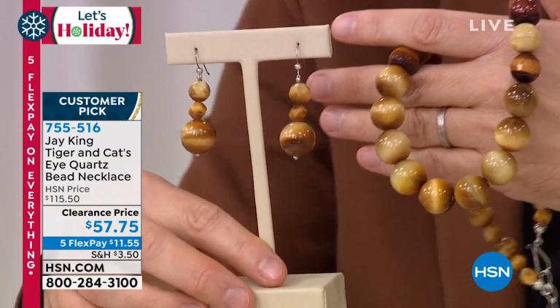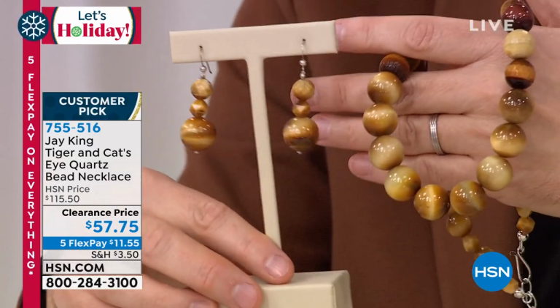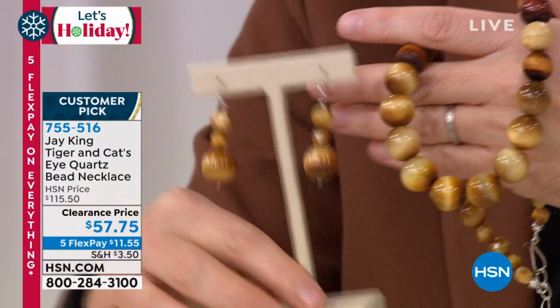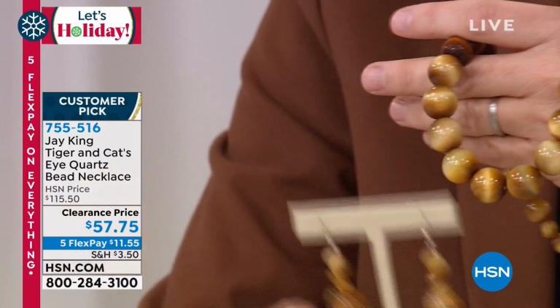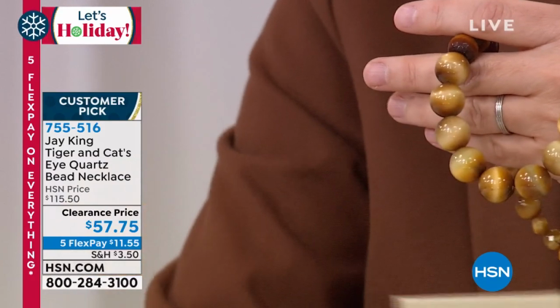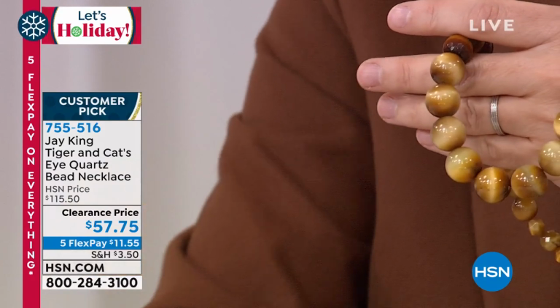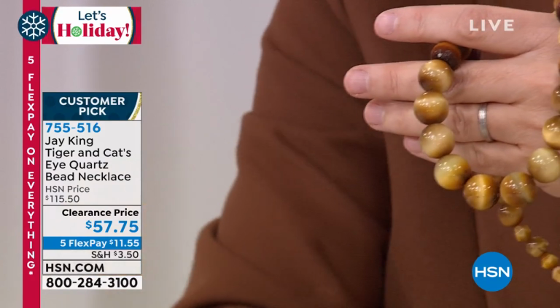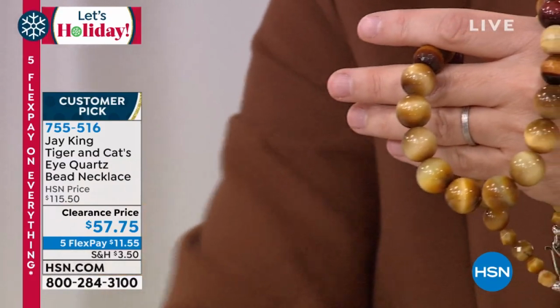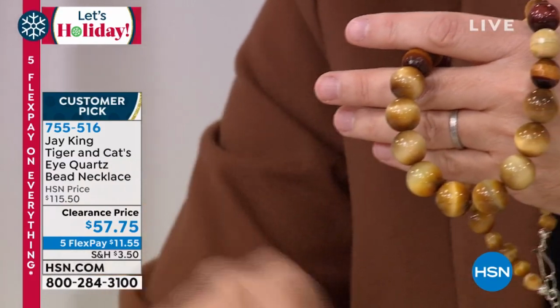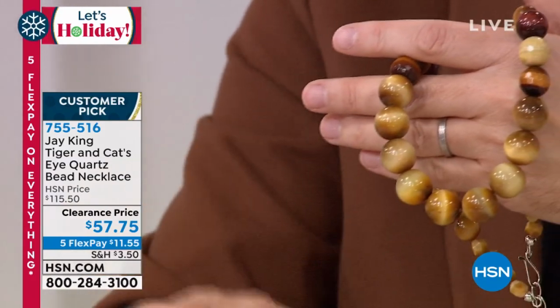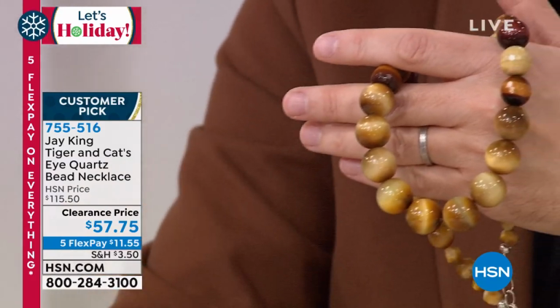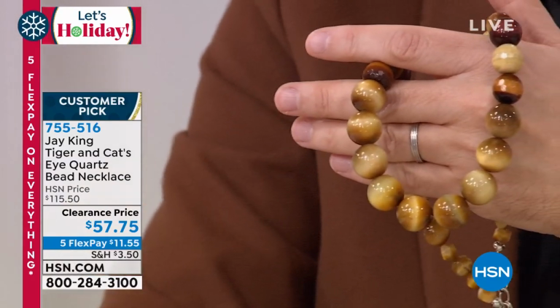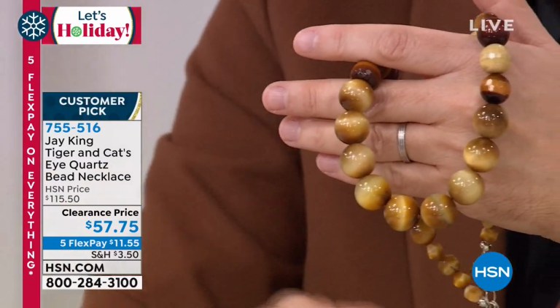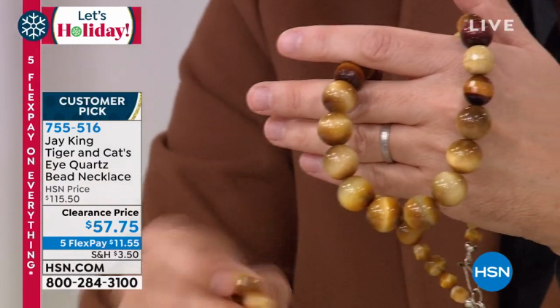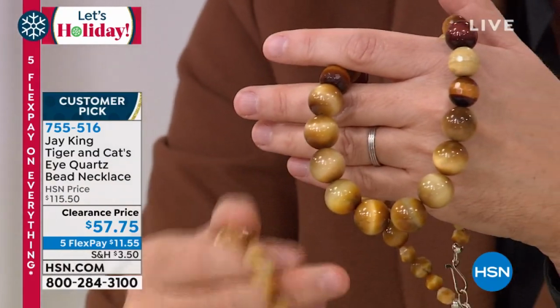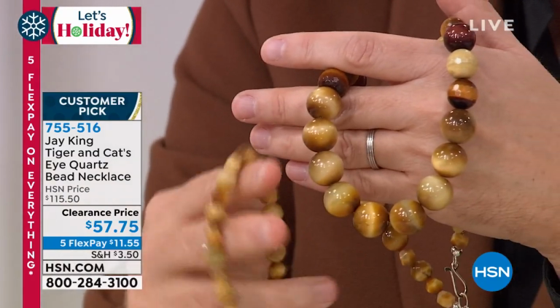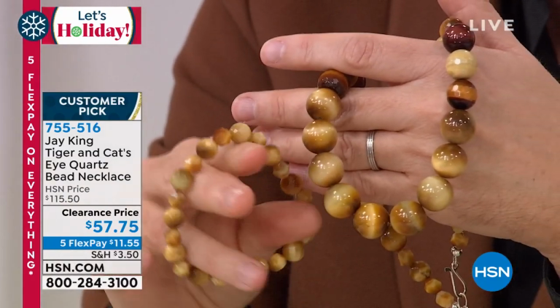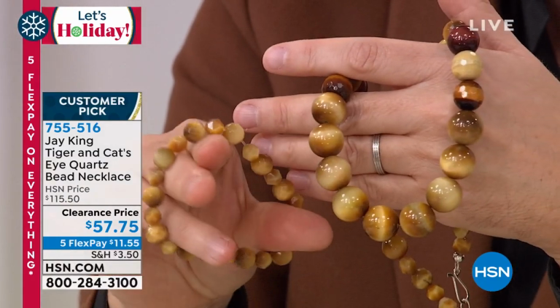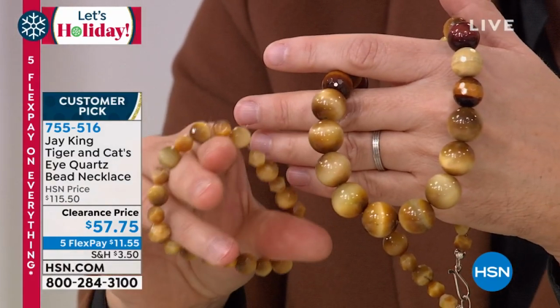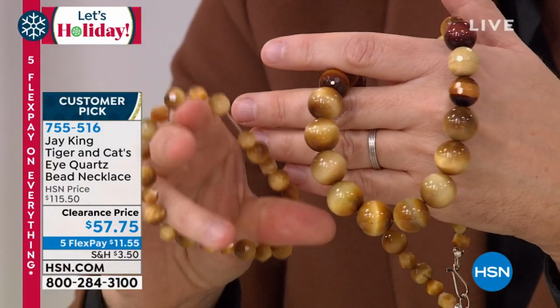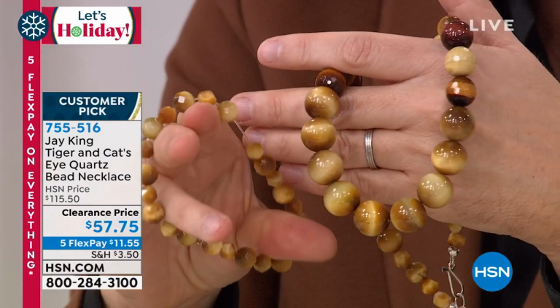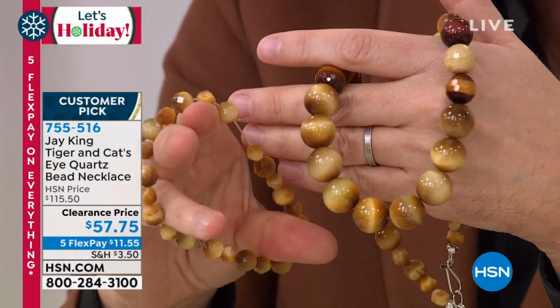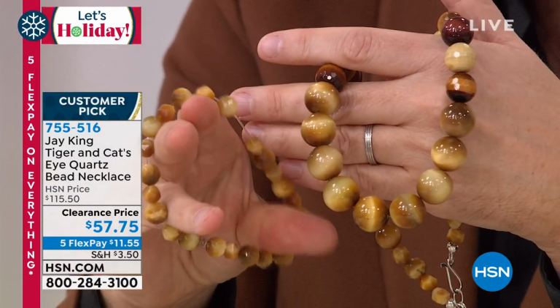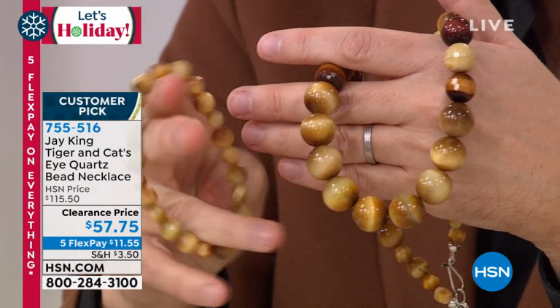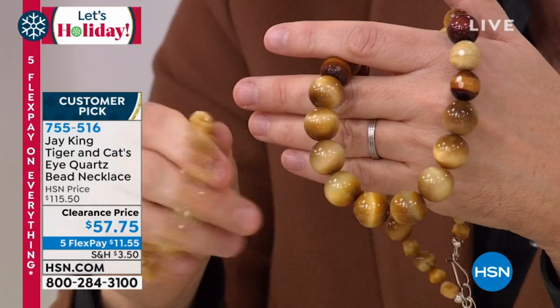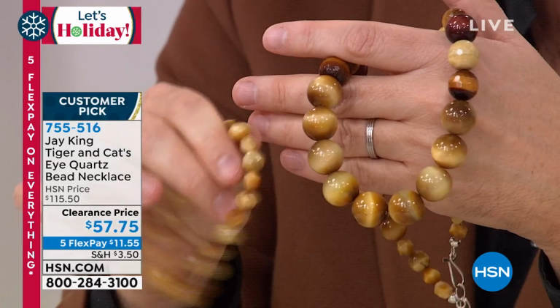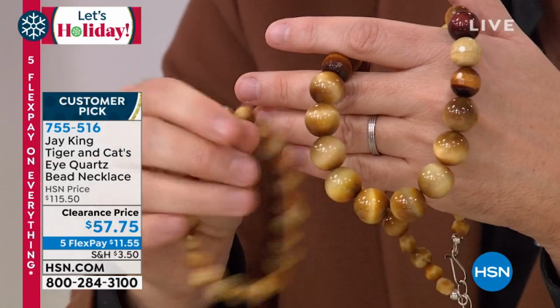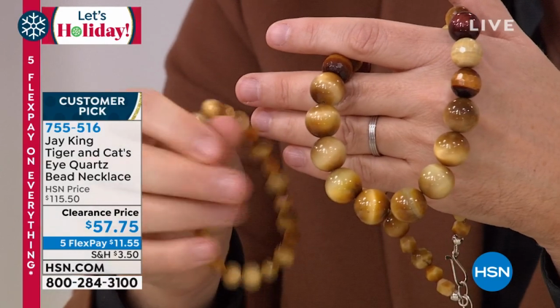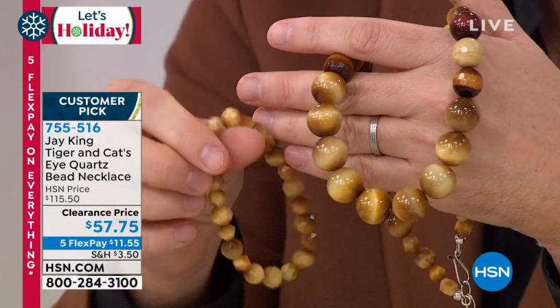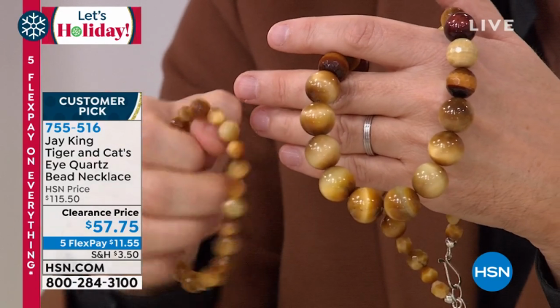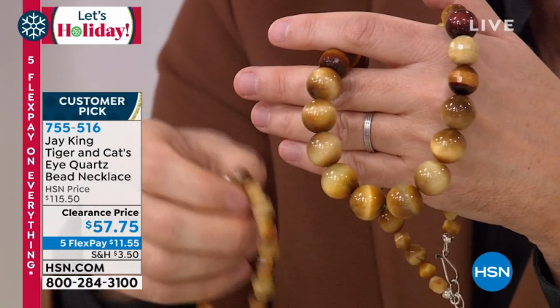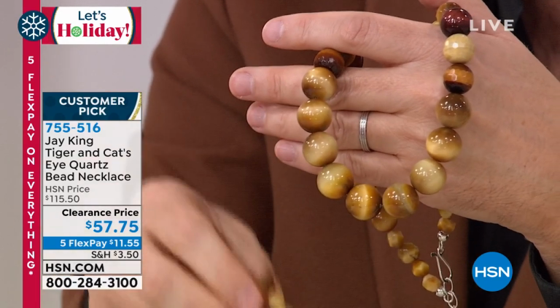We have the earrings on sale for a ridiculous $39. The stretch bracelet is normally $63 — we have it for $39 and change as well.